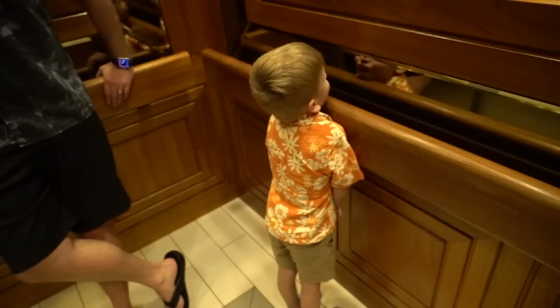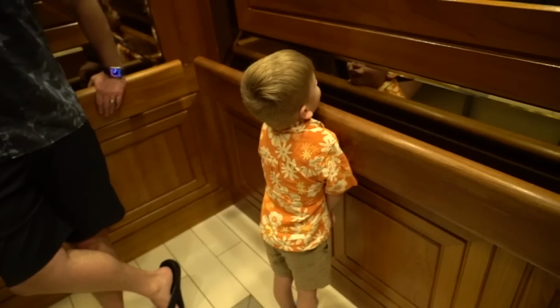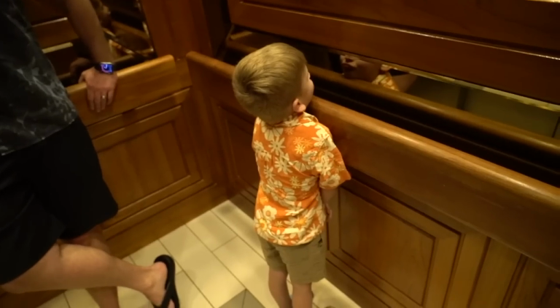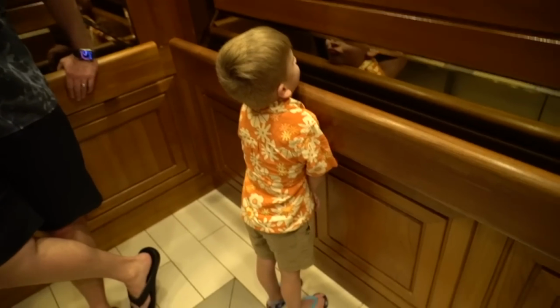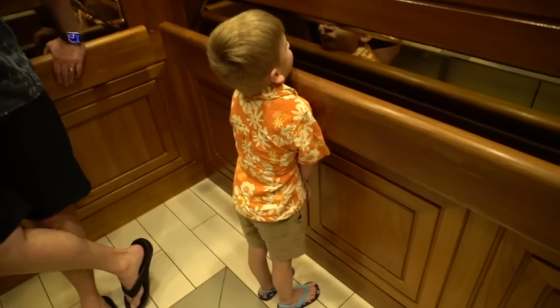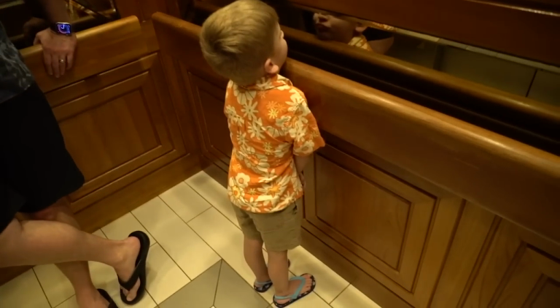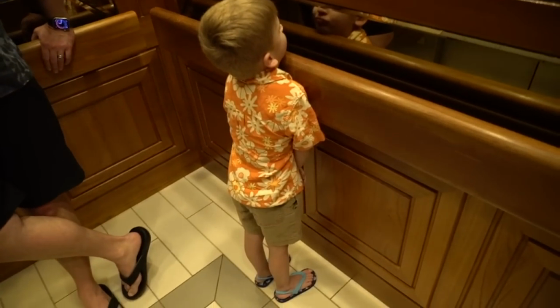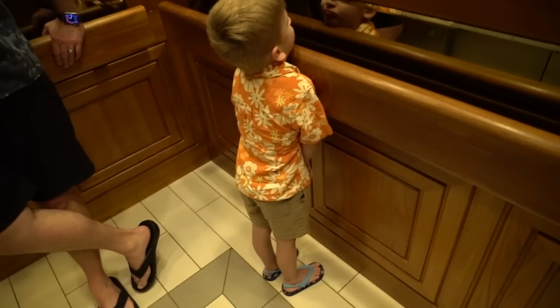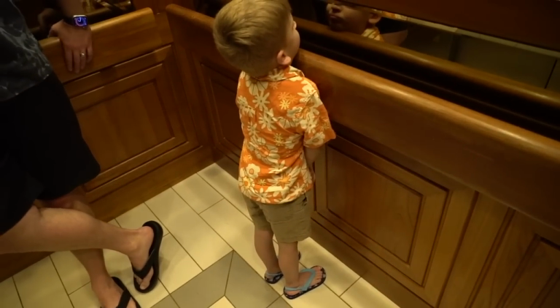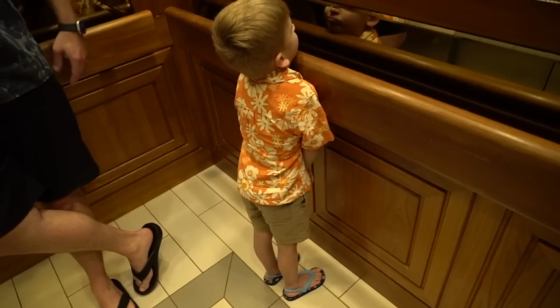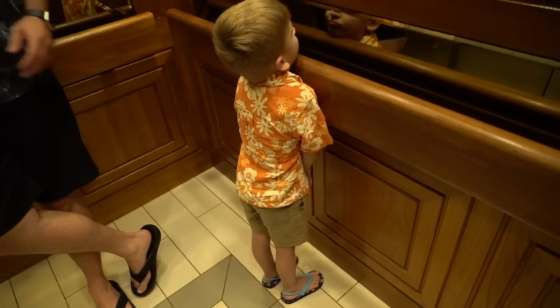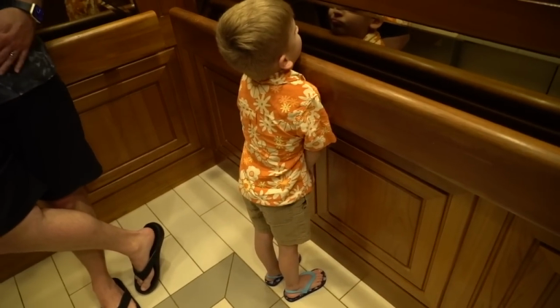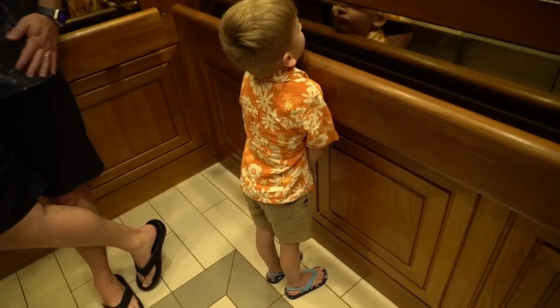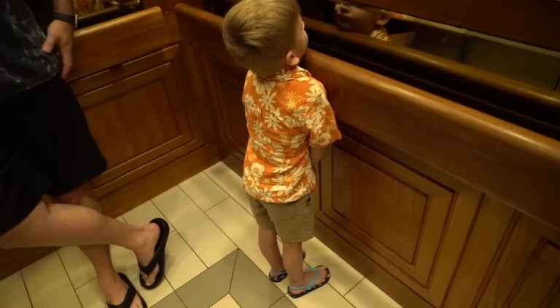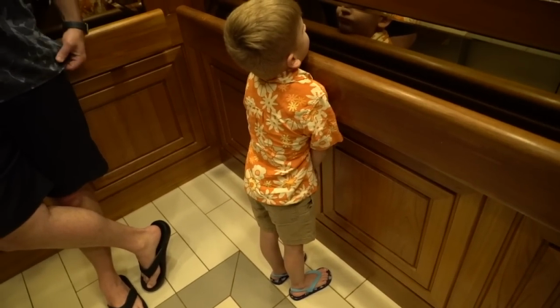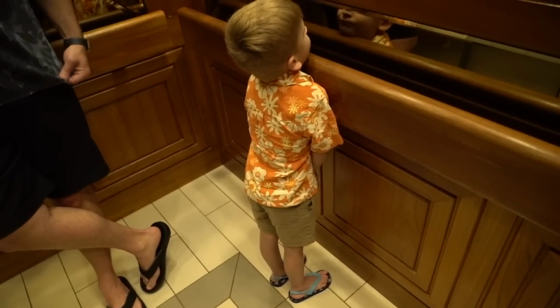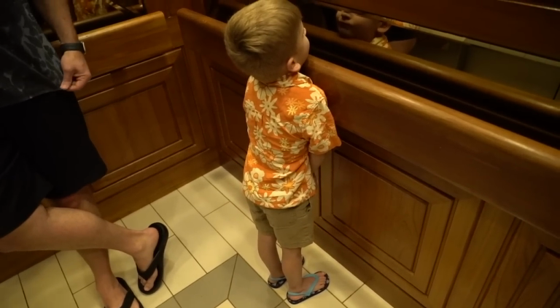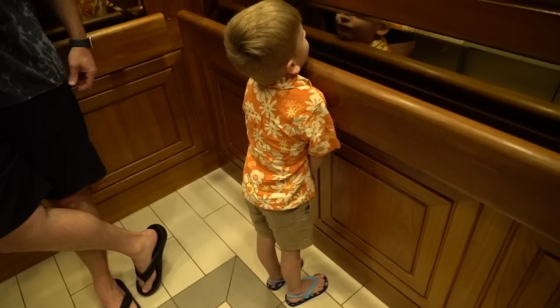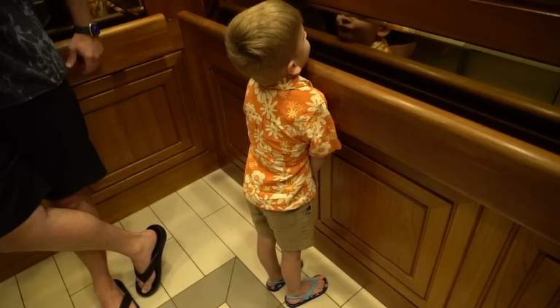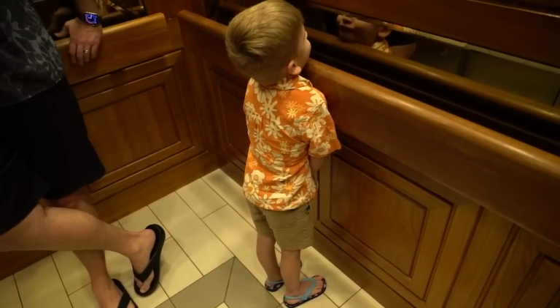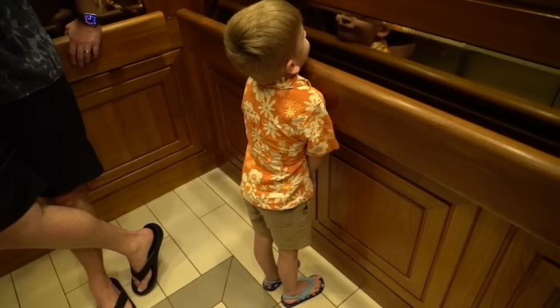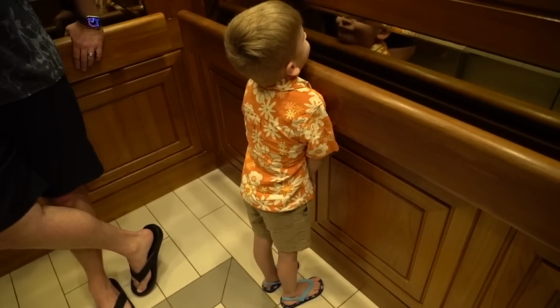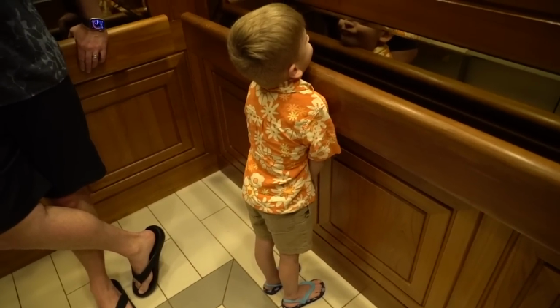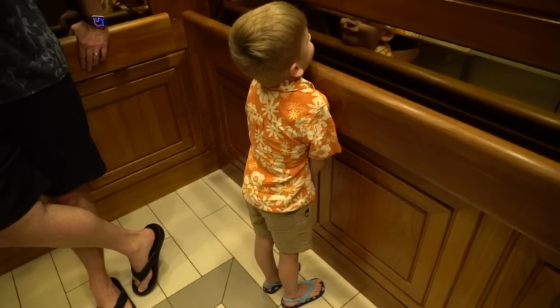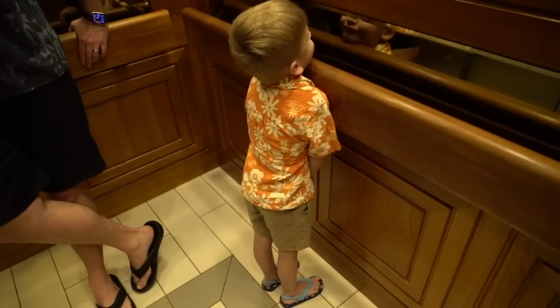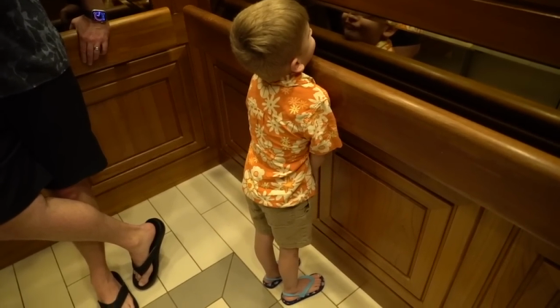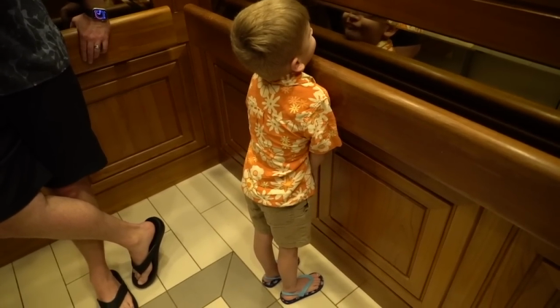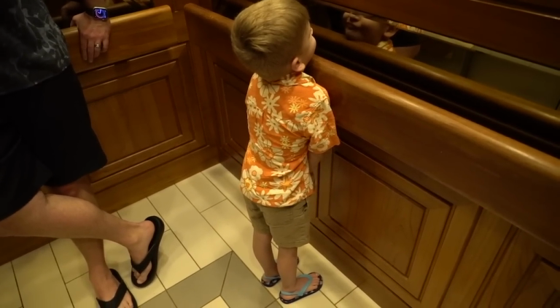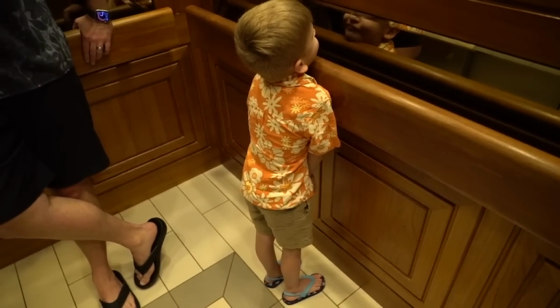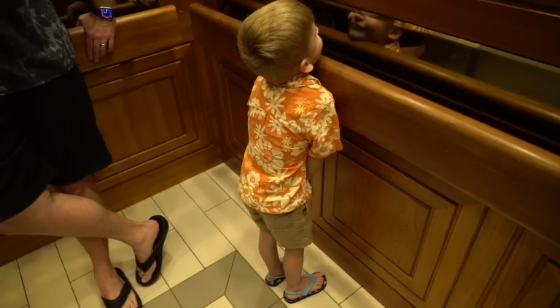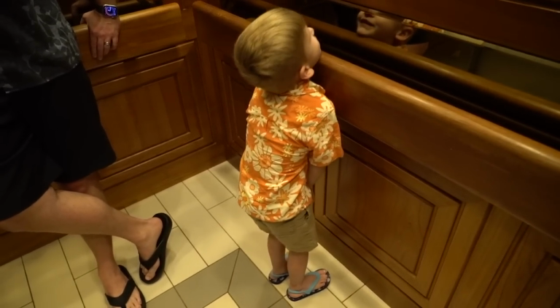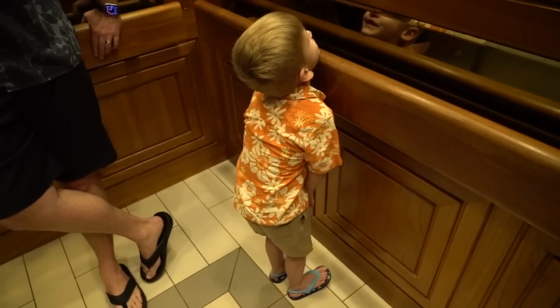Check out little man — he's rocking his little Hawaiian shirt. You look so good, bud. You want to show it off?